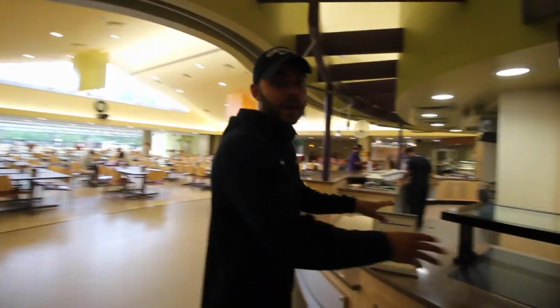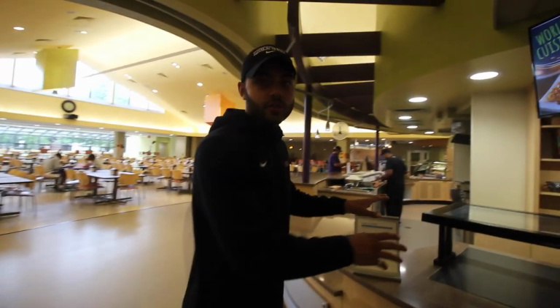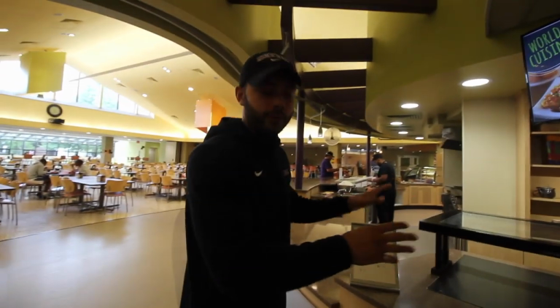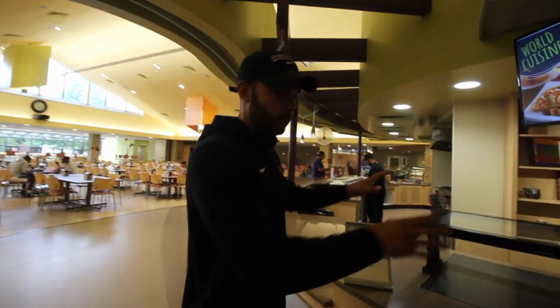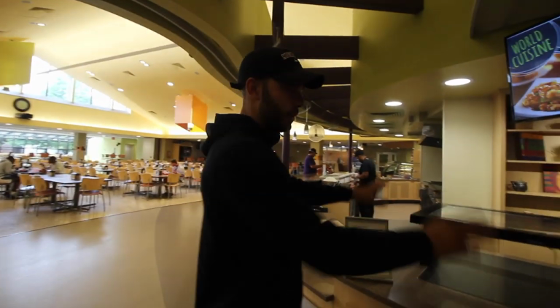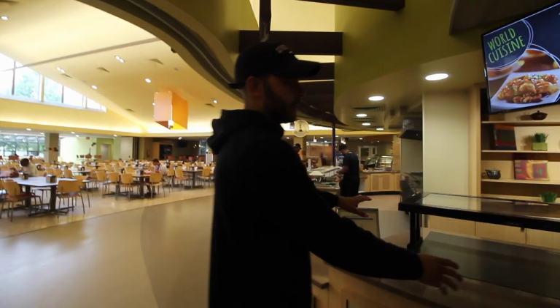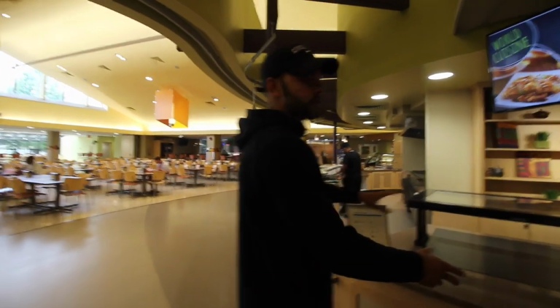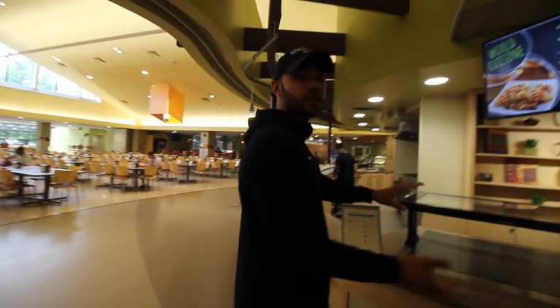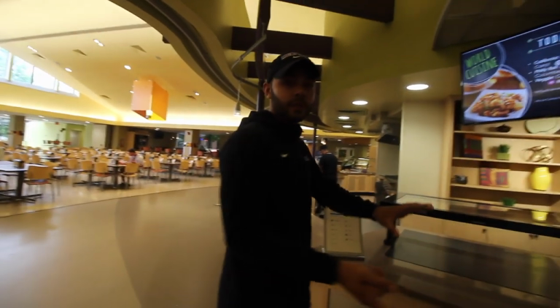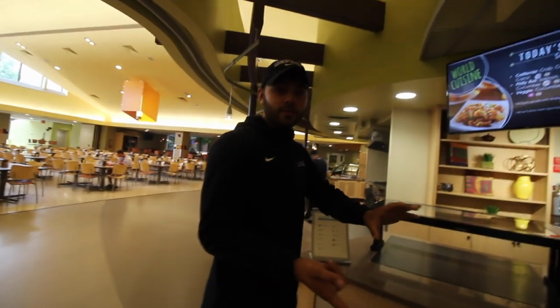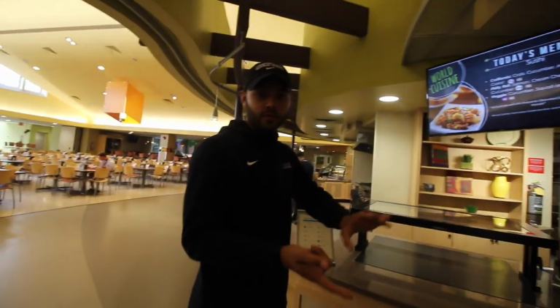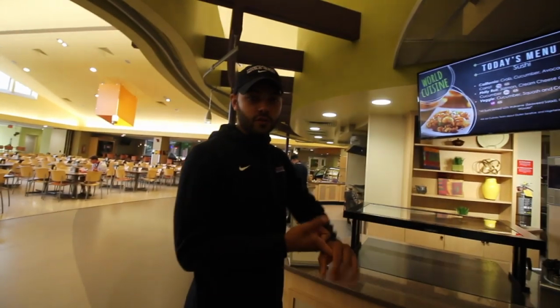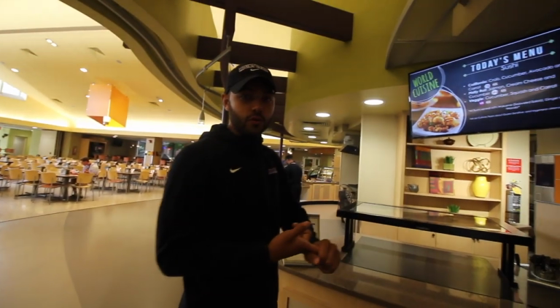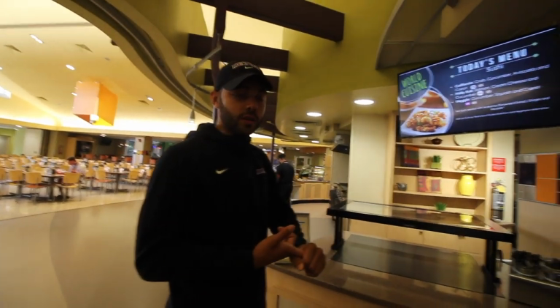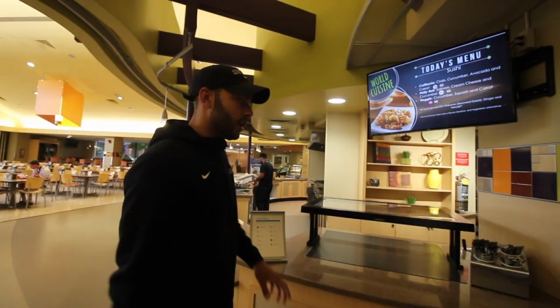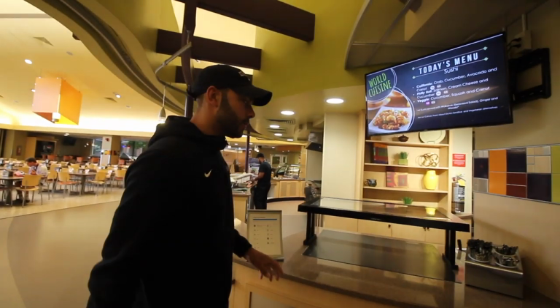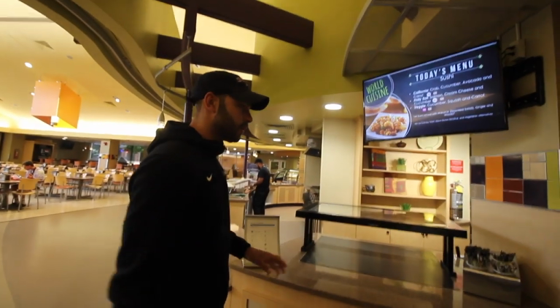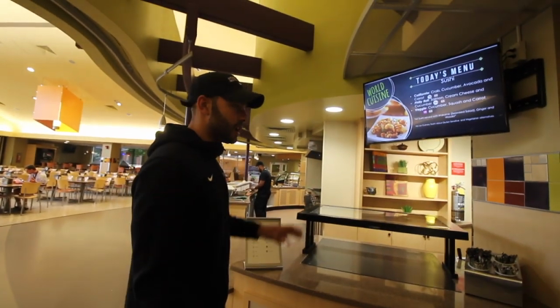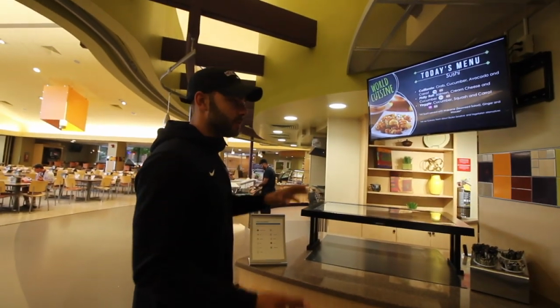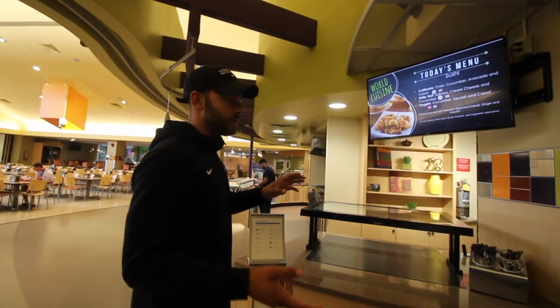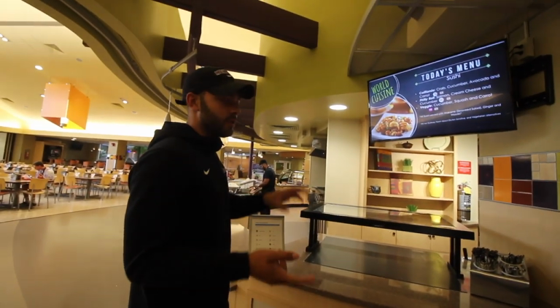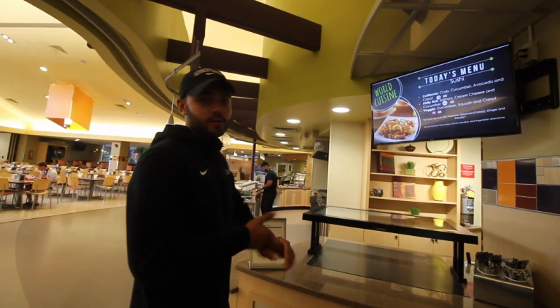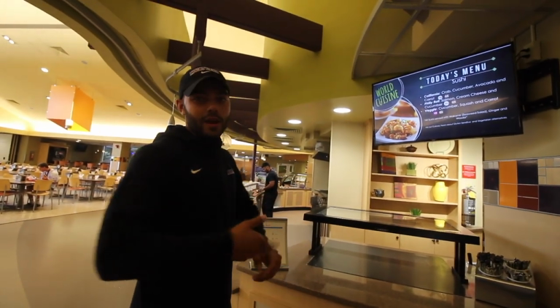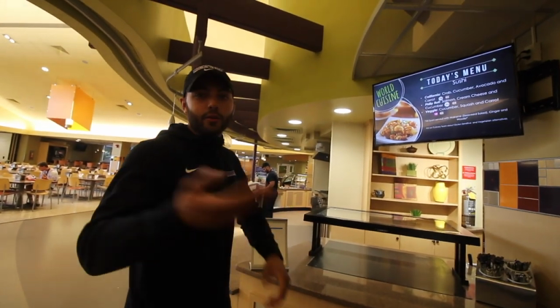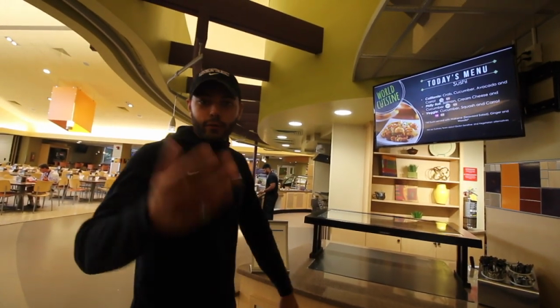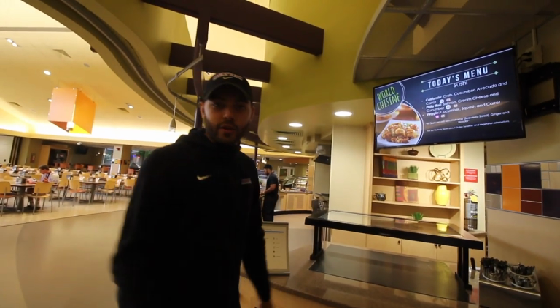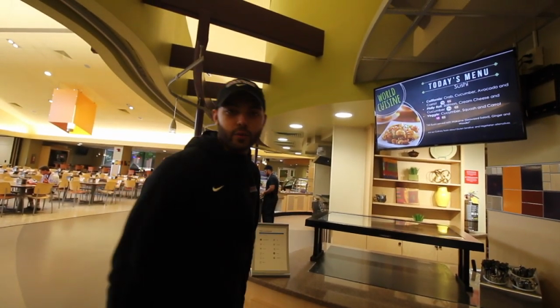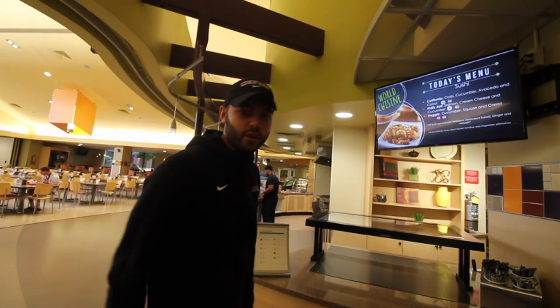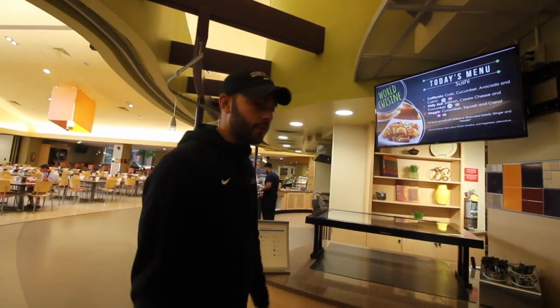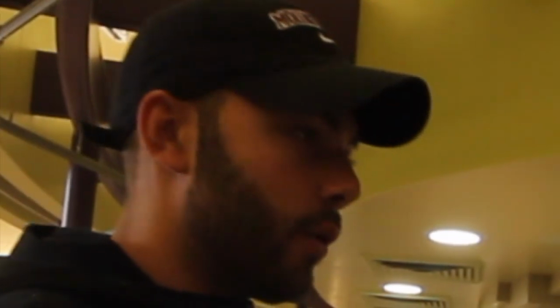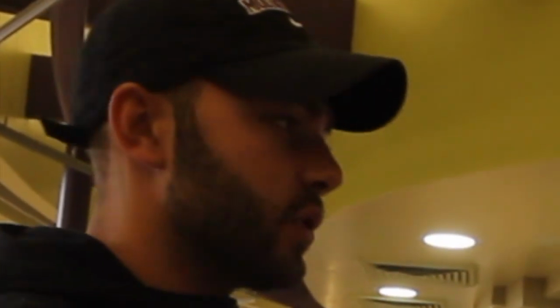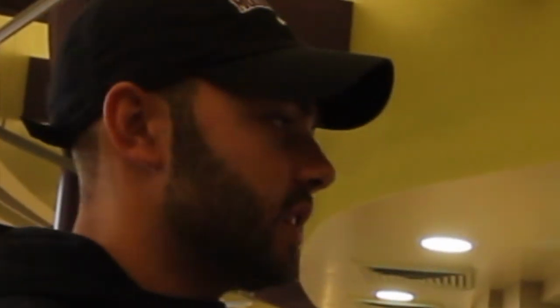There's international food right here too. Sometimes there's sushi, sometimes there's food that you would get overseas.